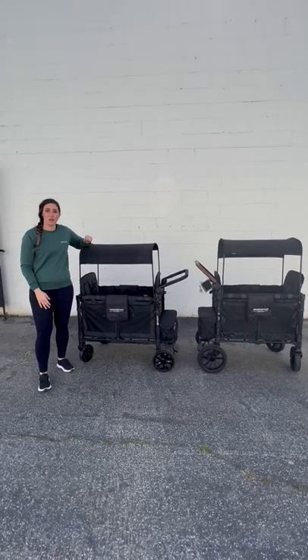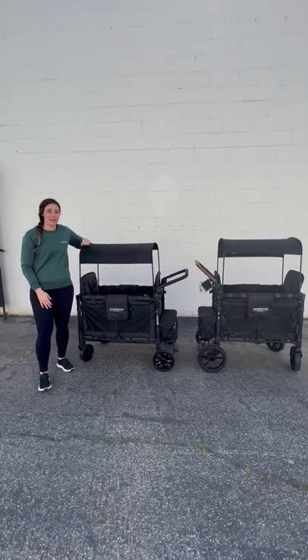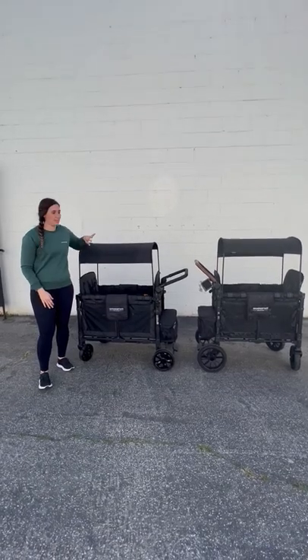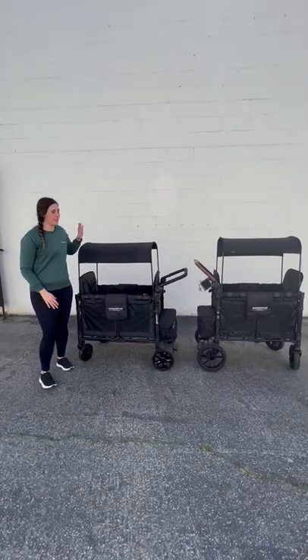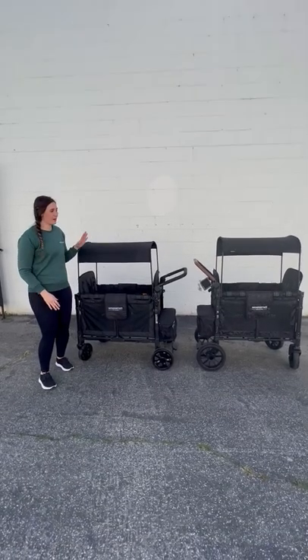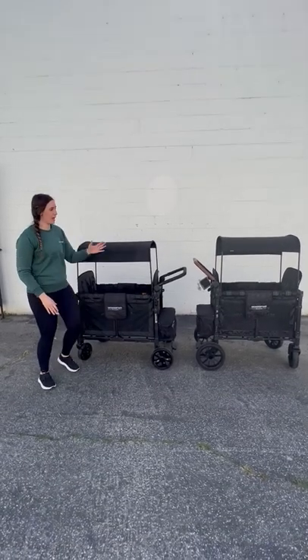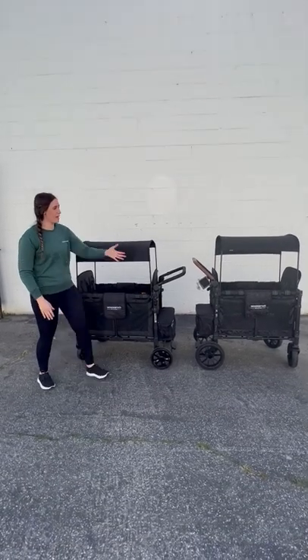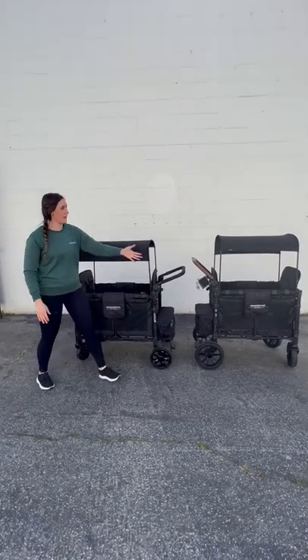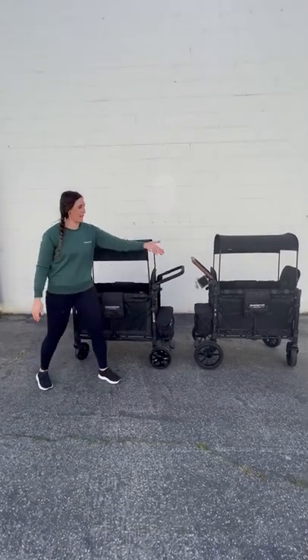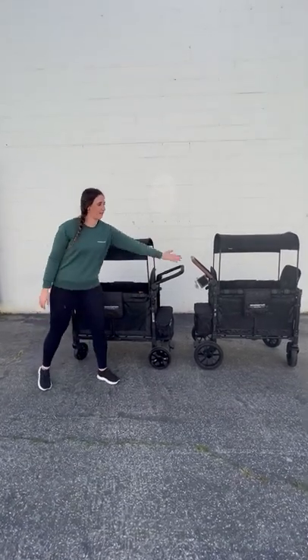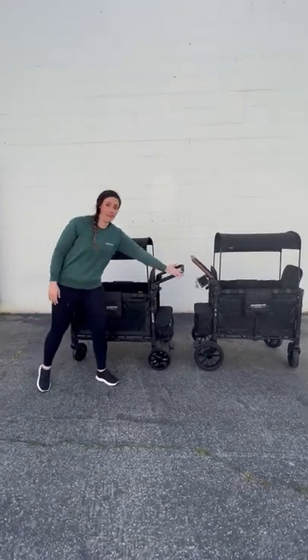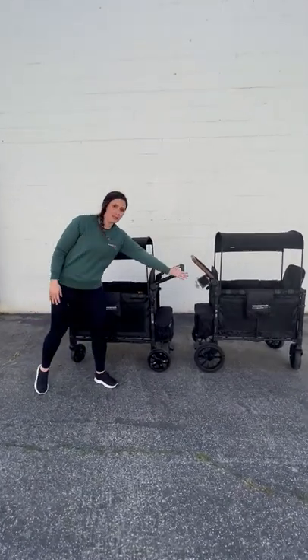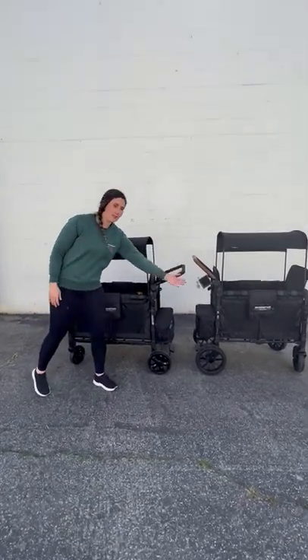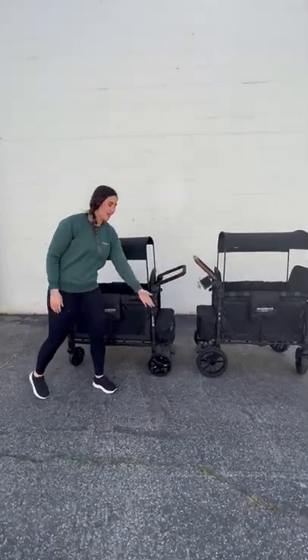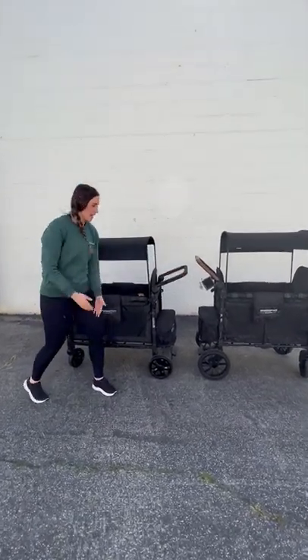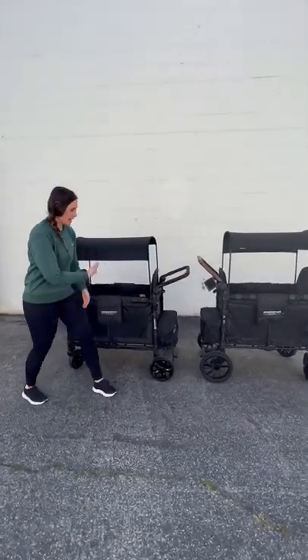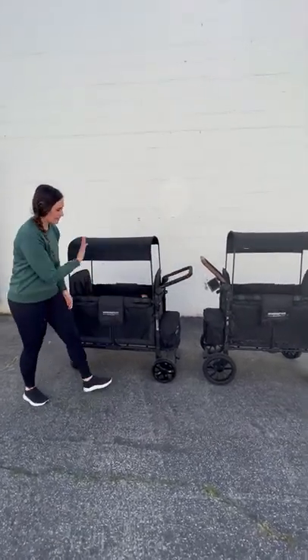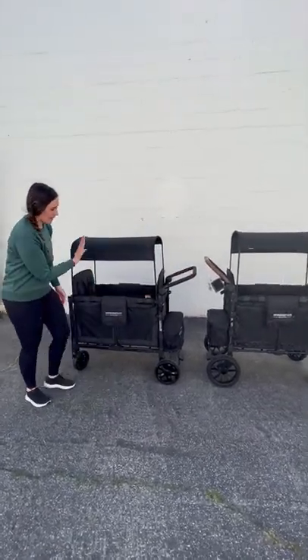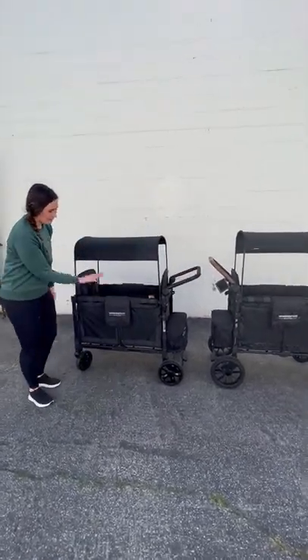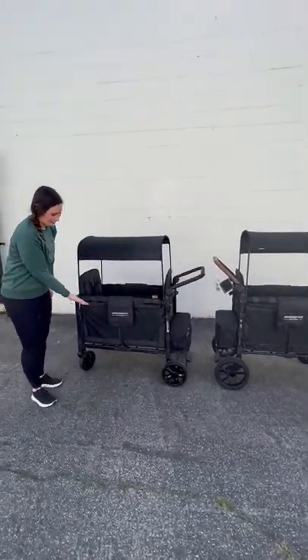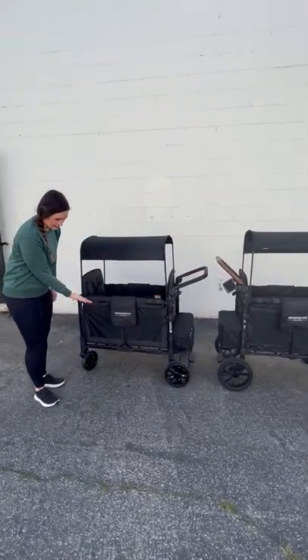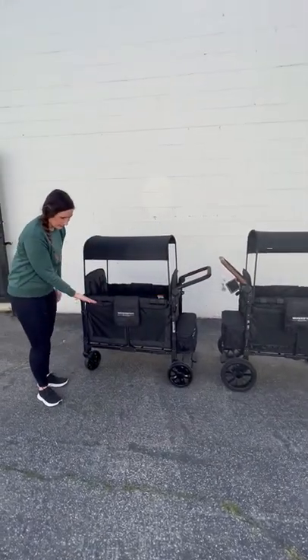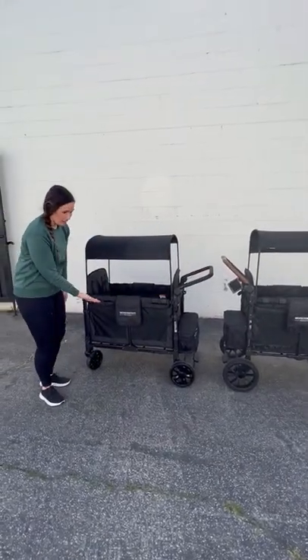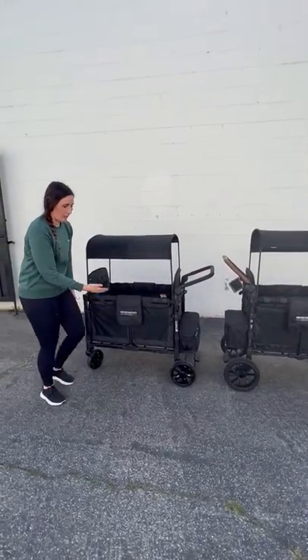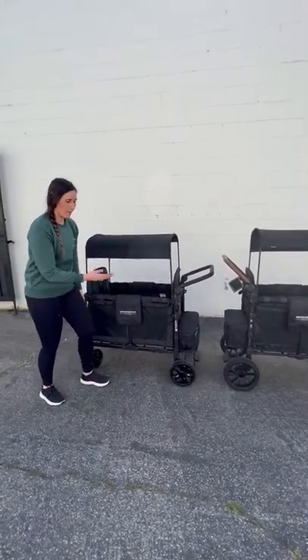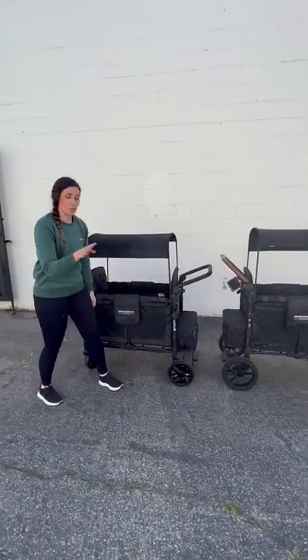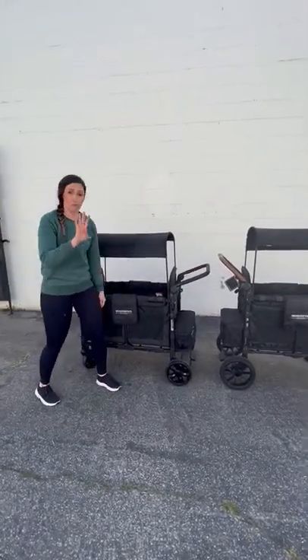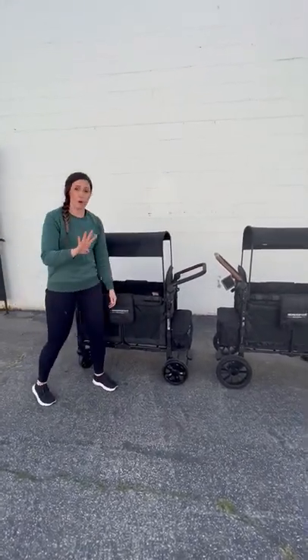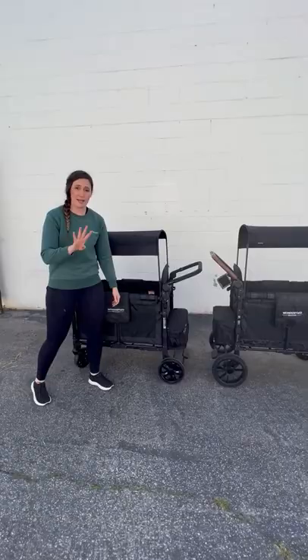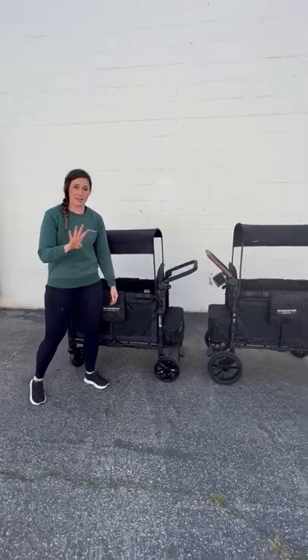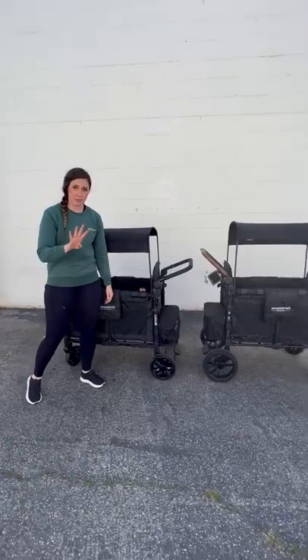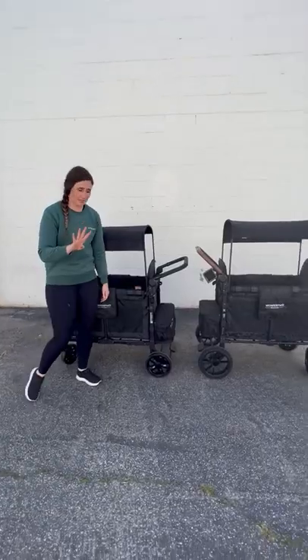Okay, so here I have a Luxe and an Elite. There are four main differences.